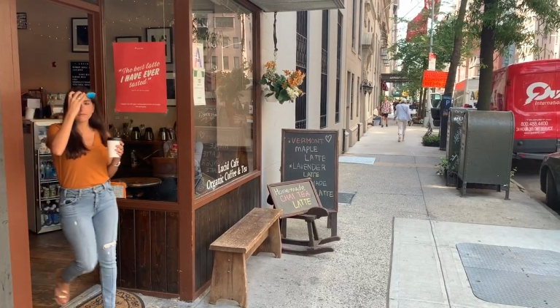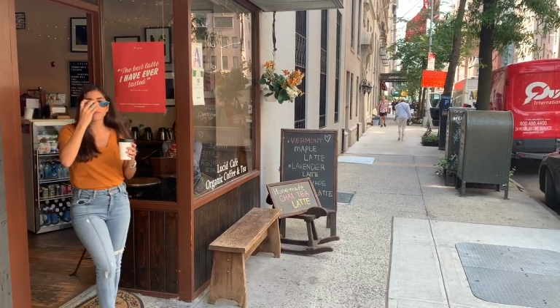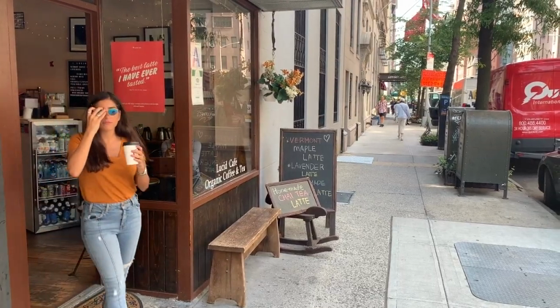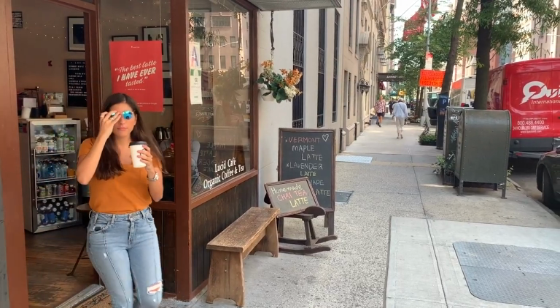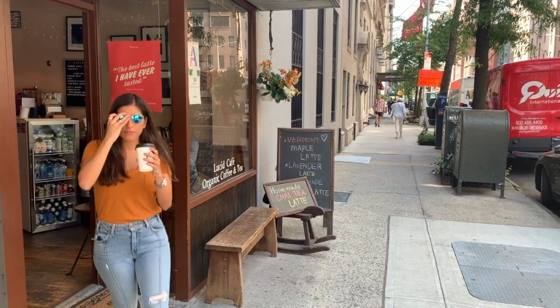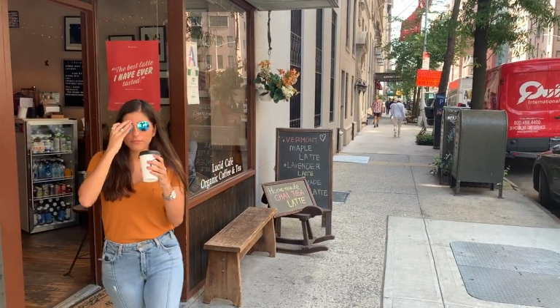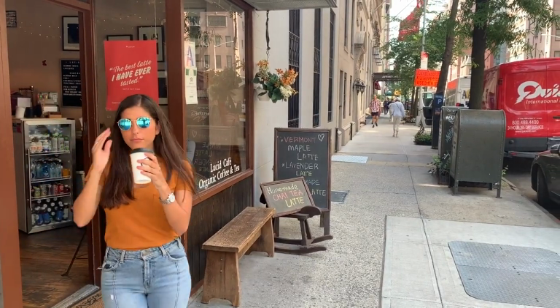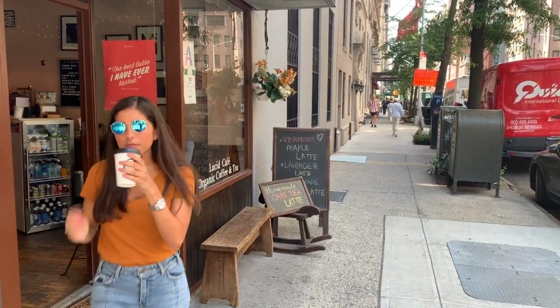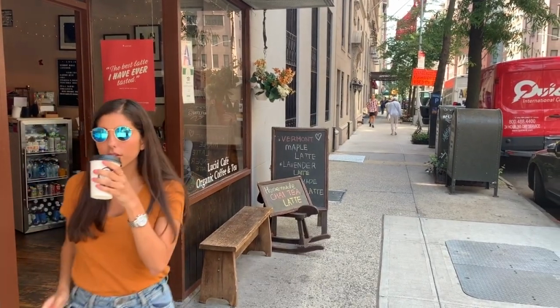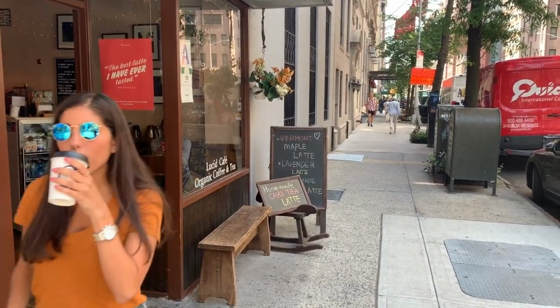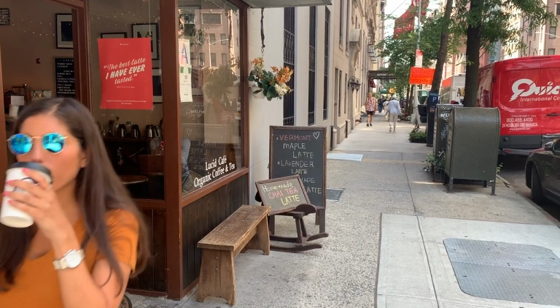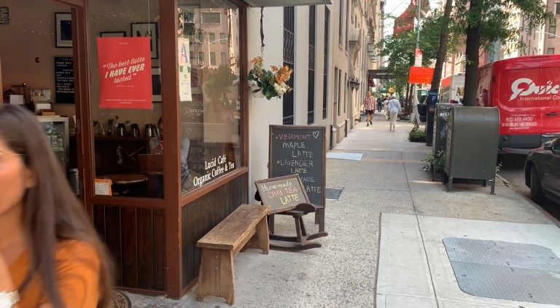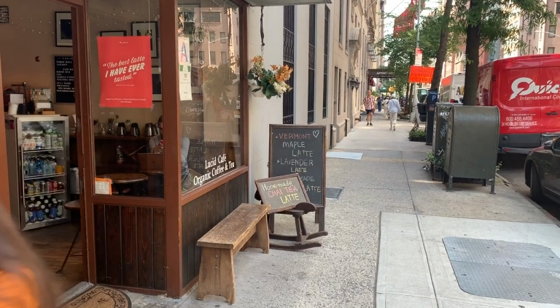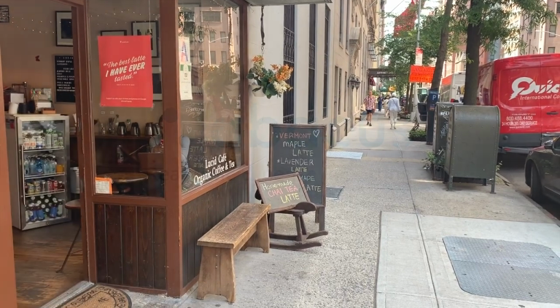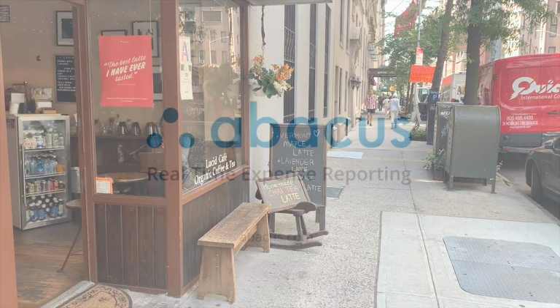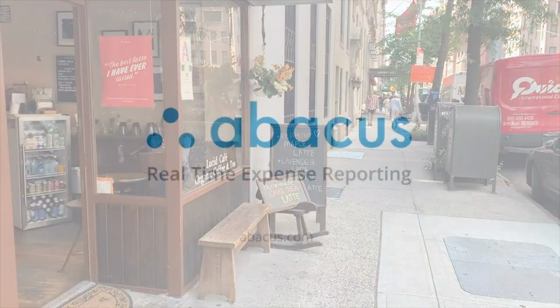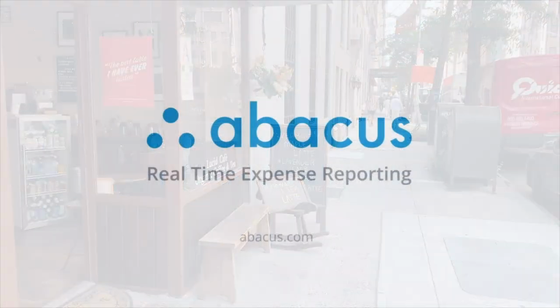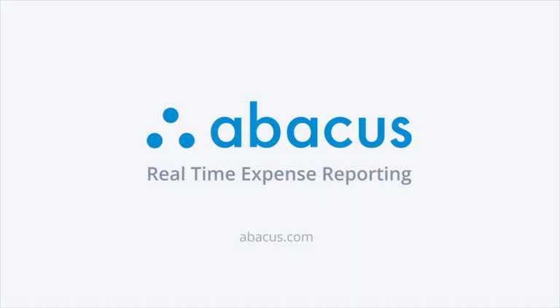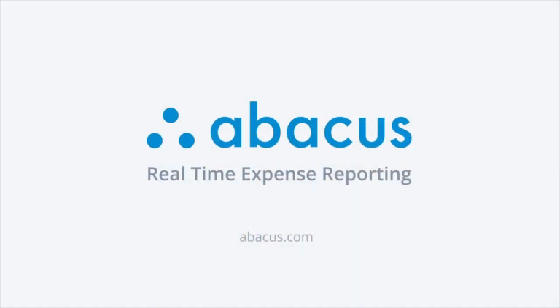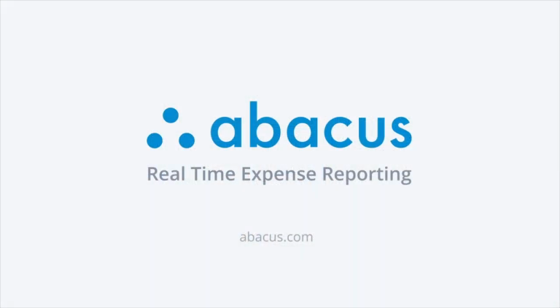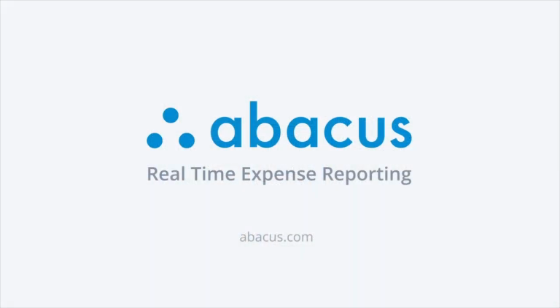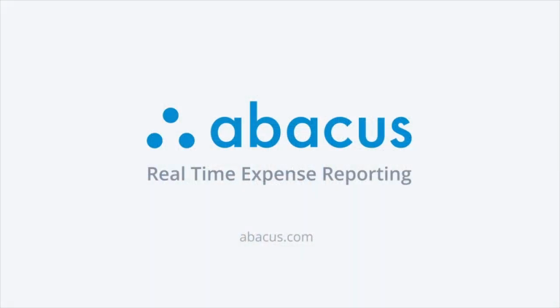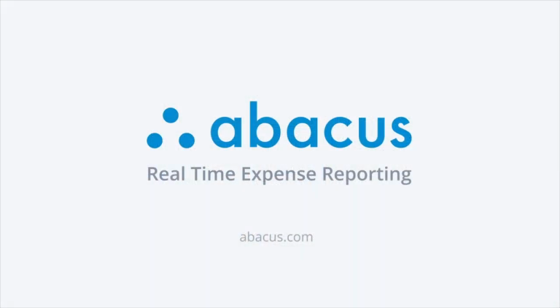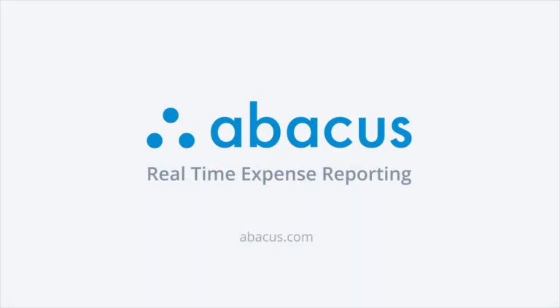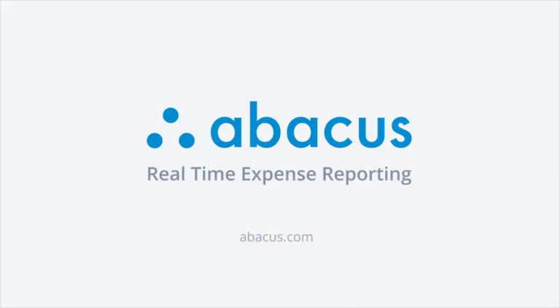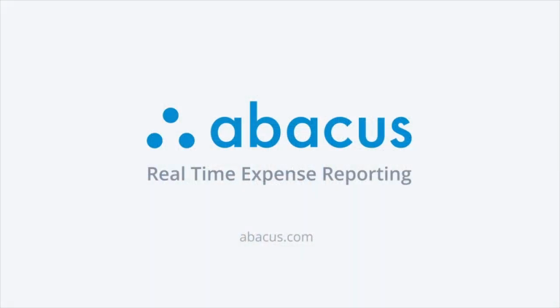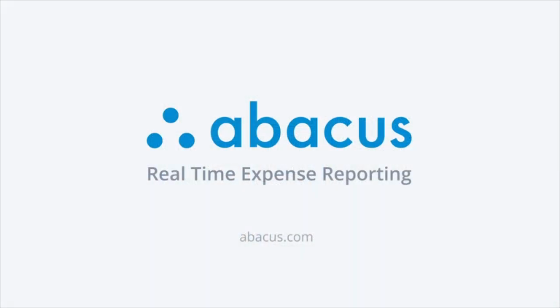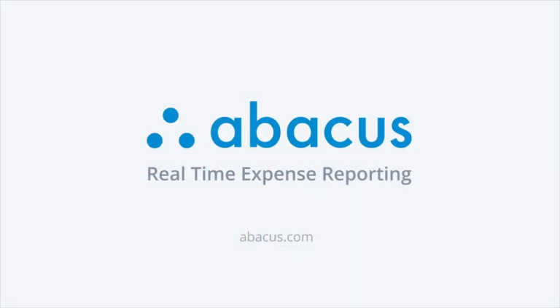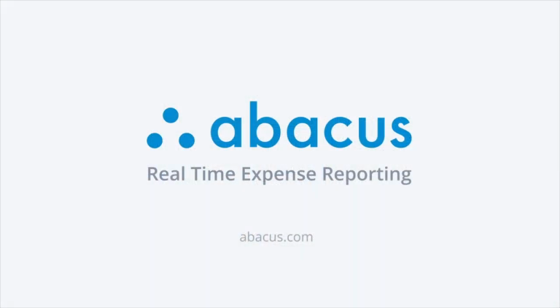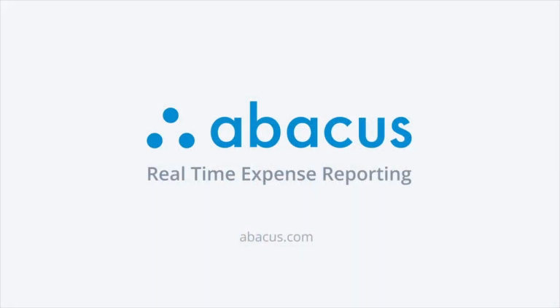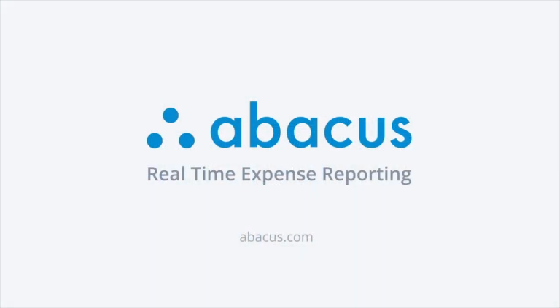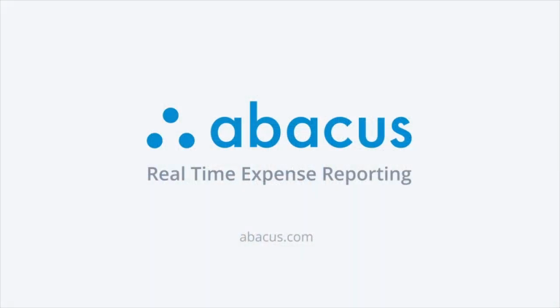Give your team the power to submit expenses on time with Abacus. Real-time expense reporting.